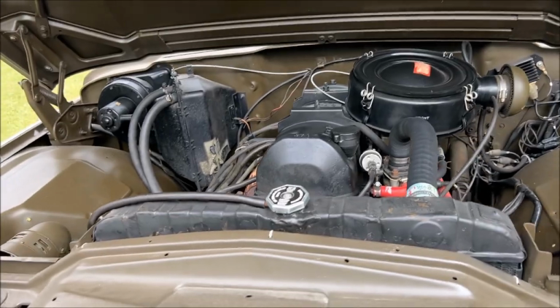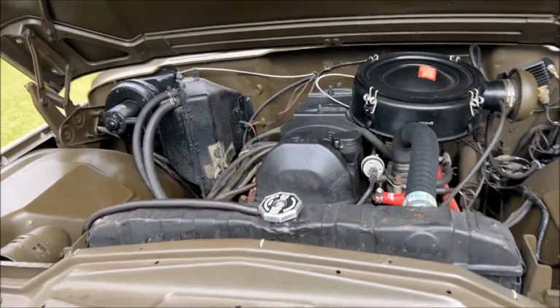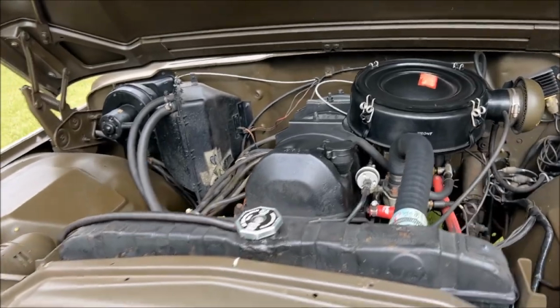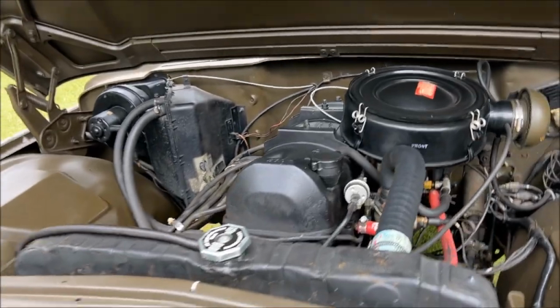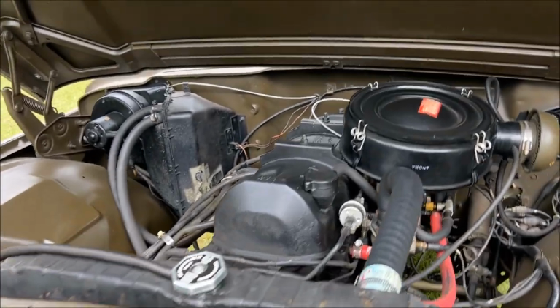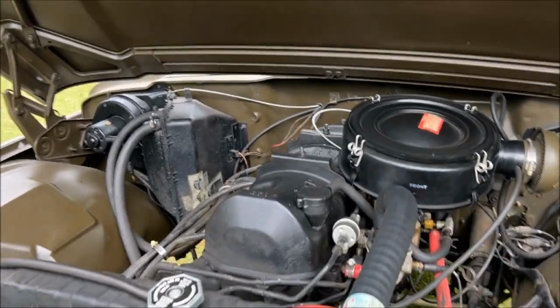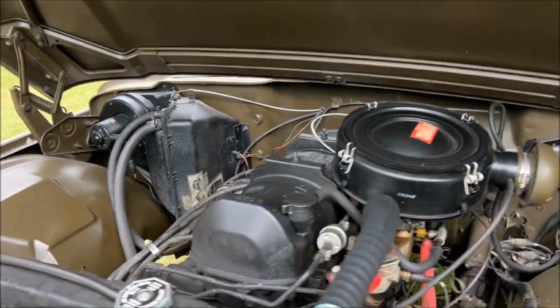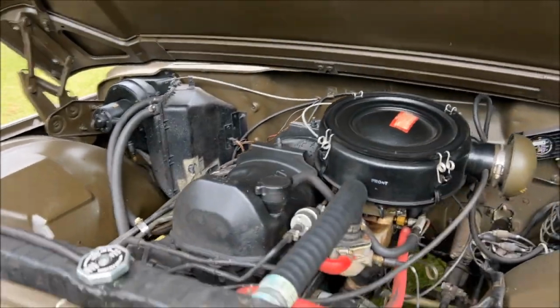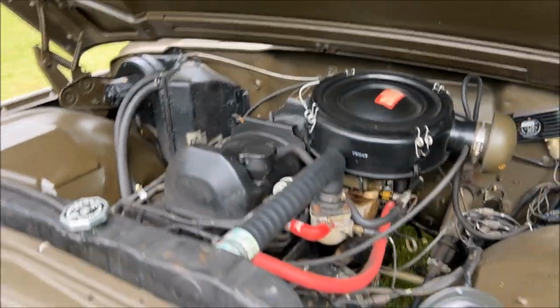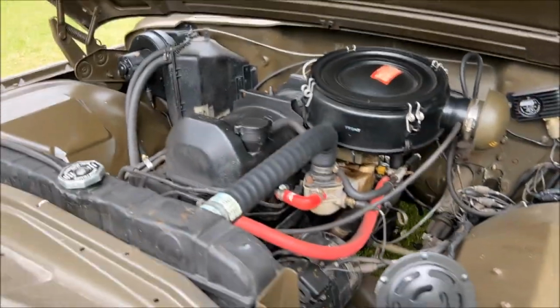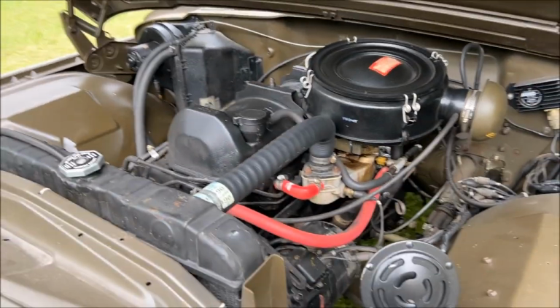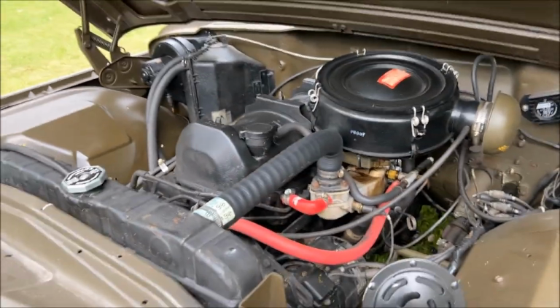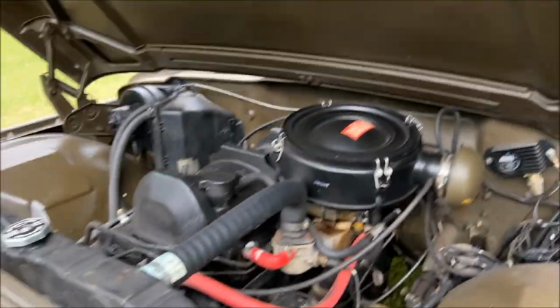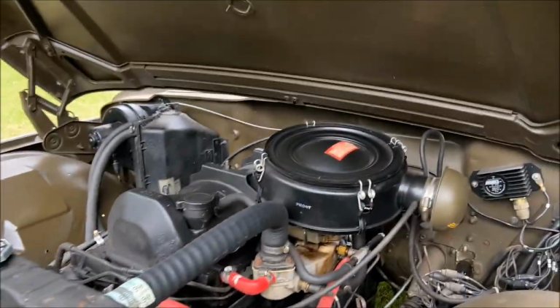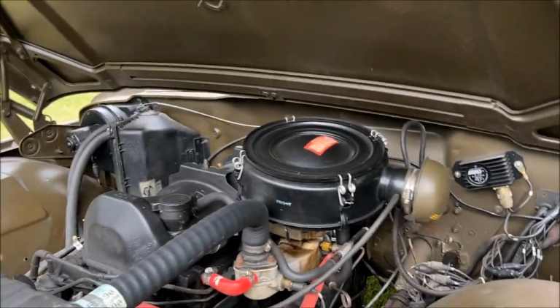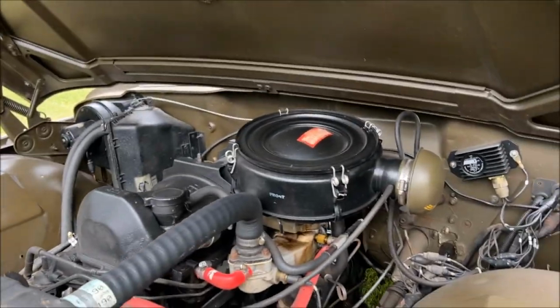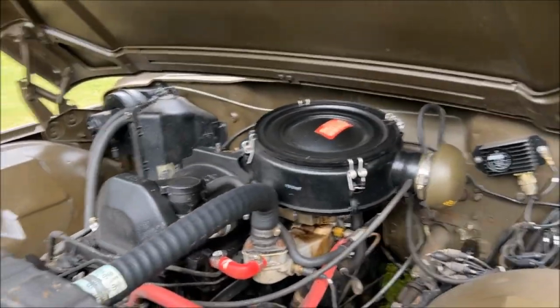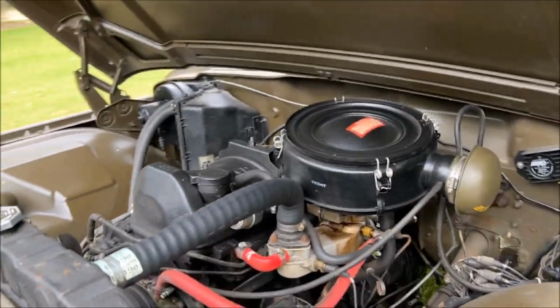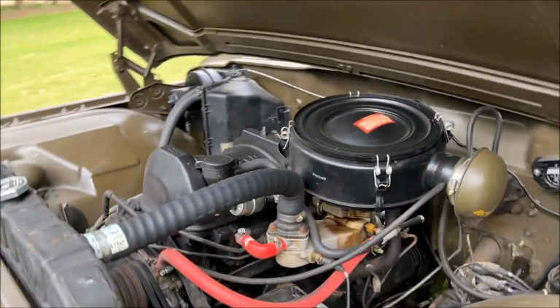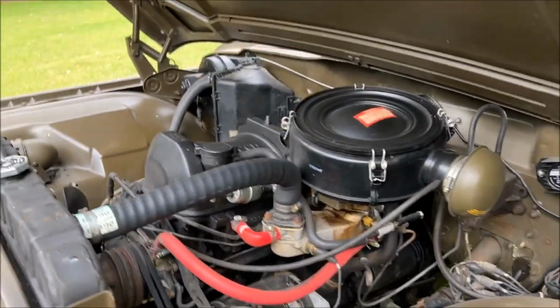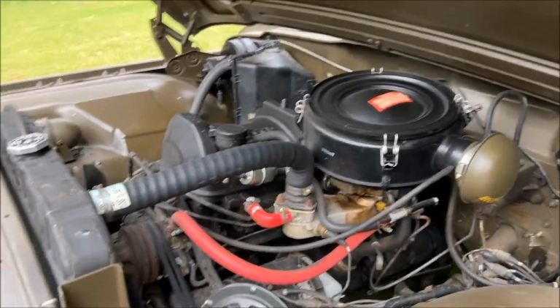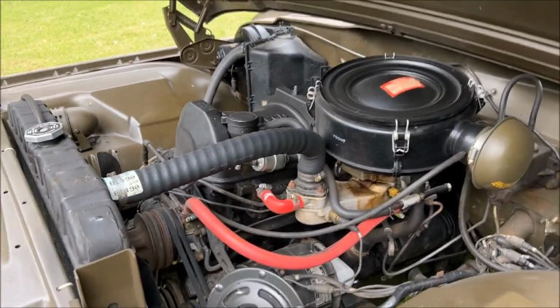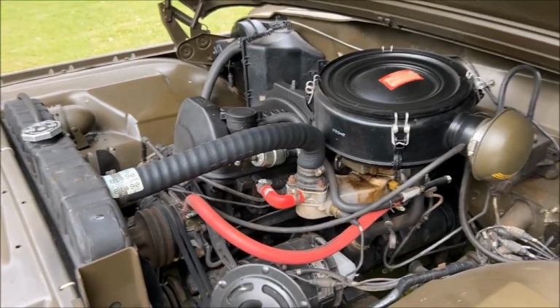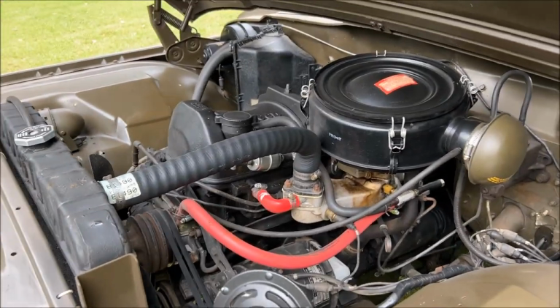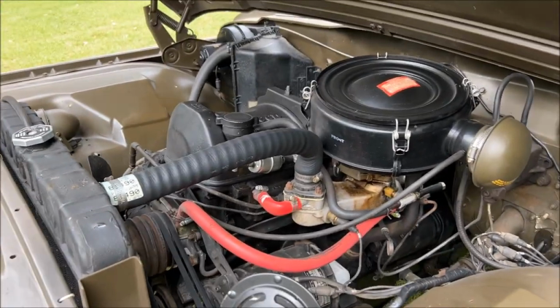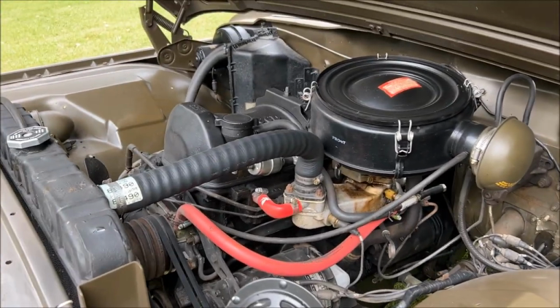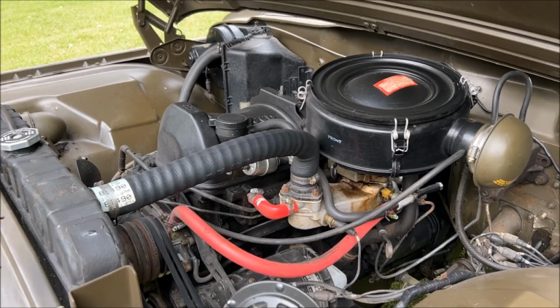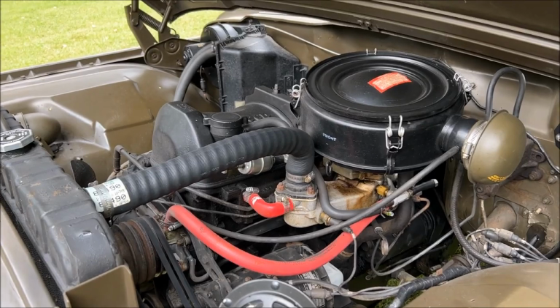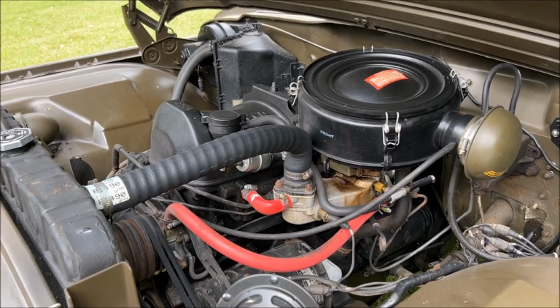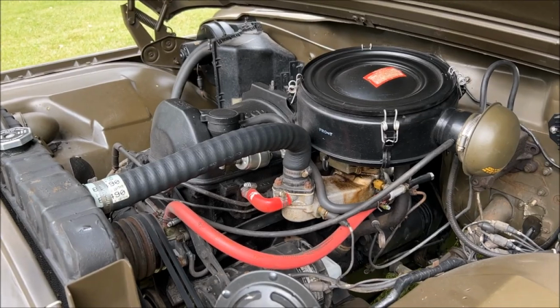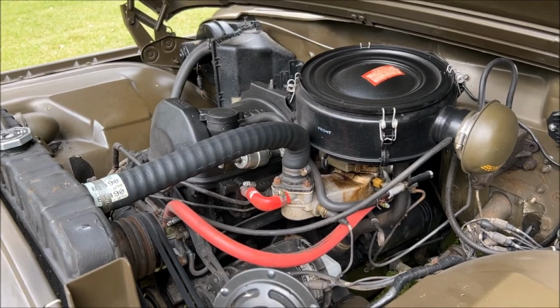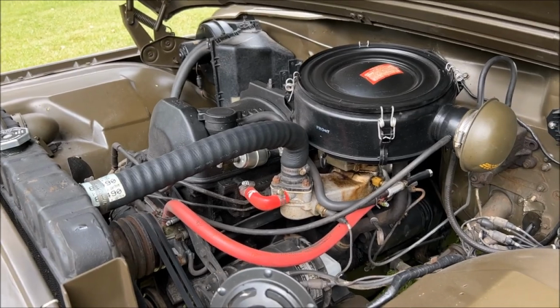We'll go ahead and fire this up and let you hear the sound of the original 230.